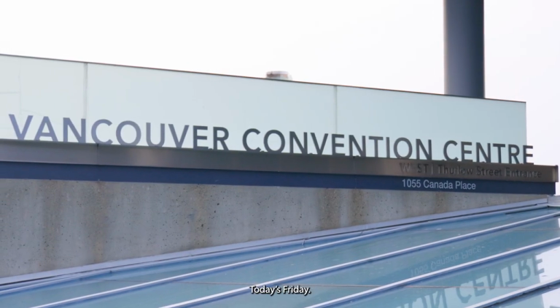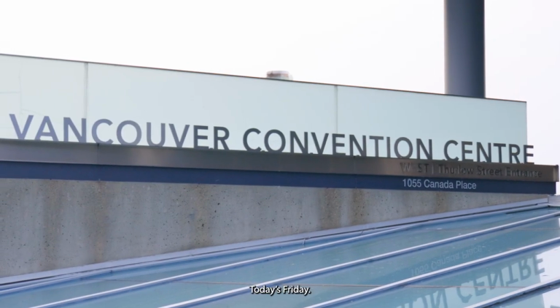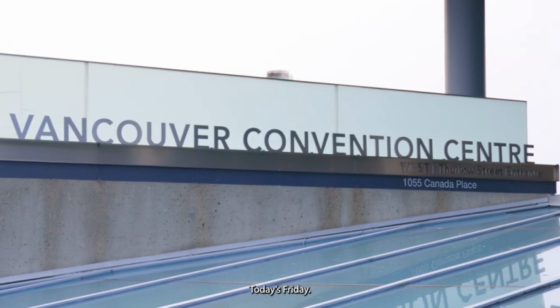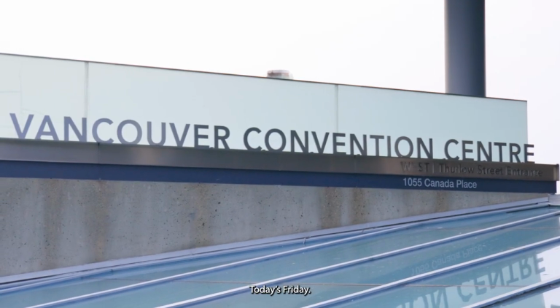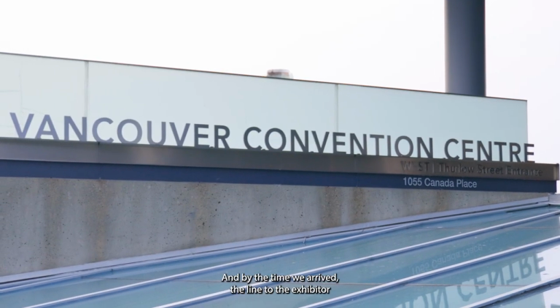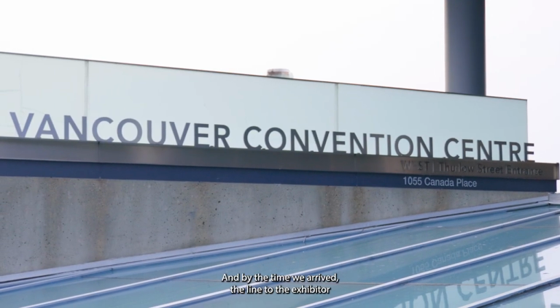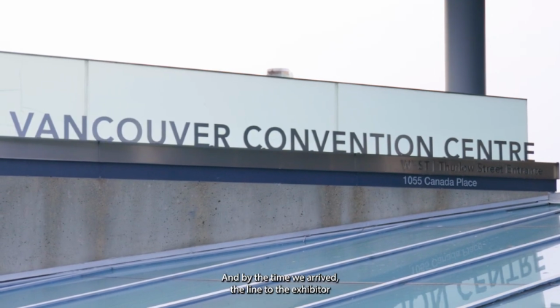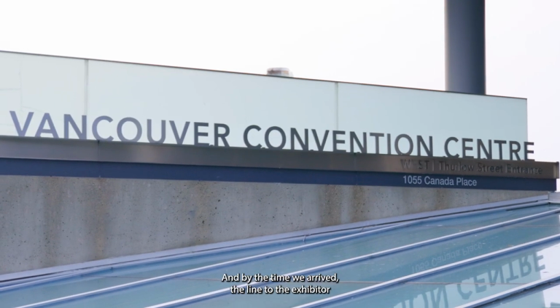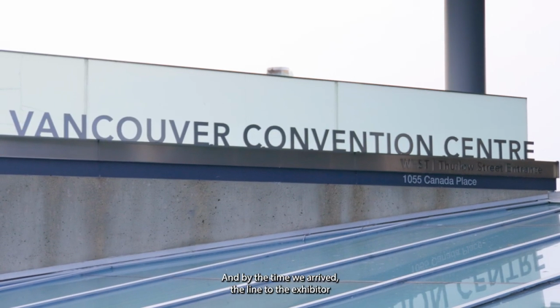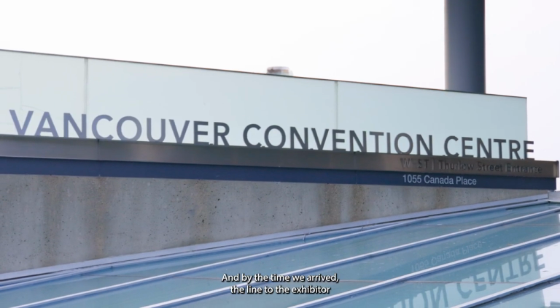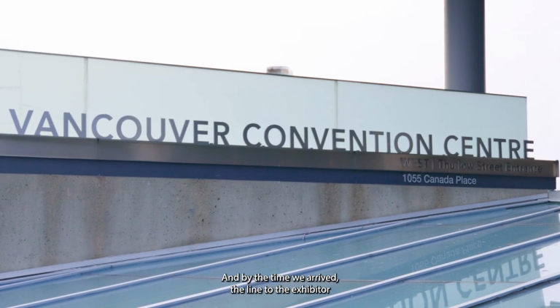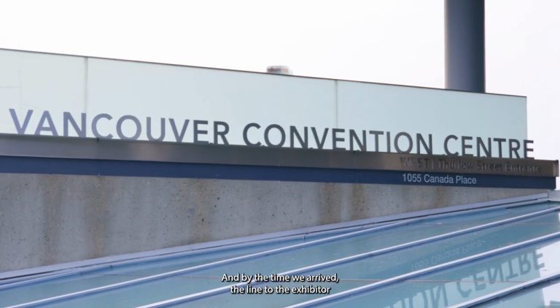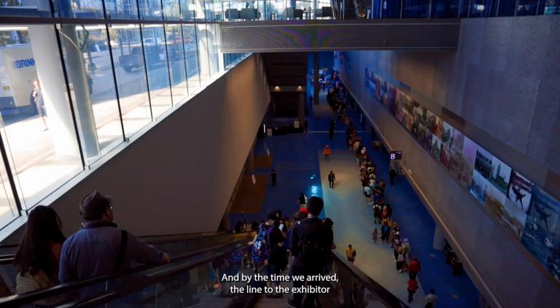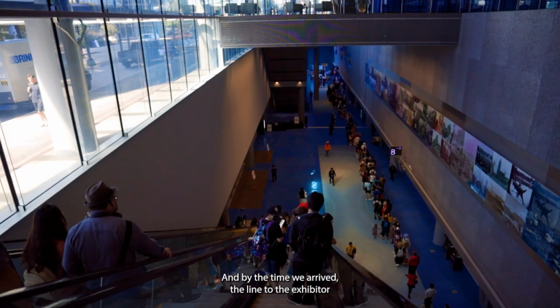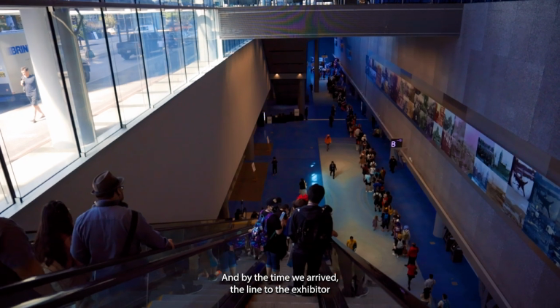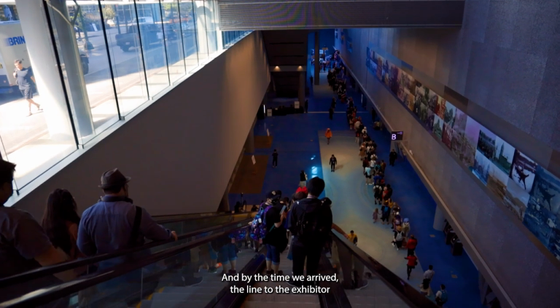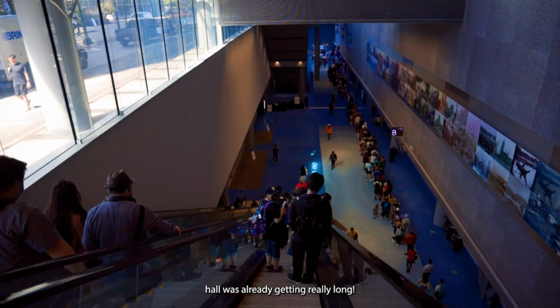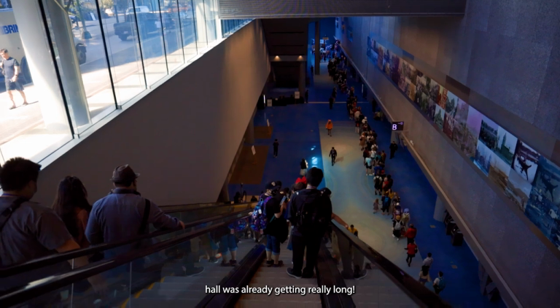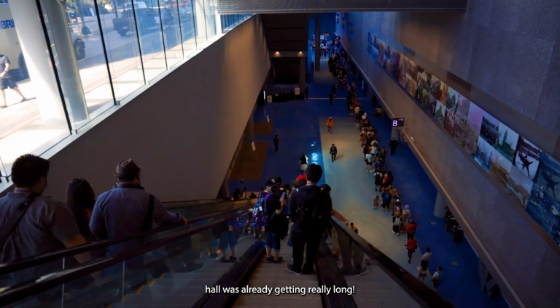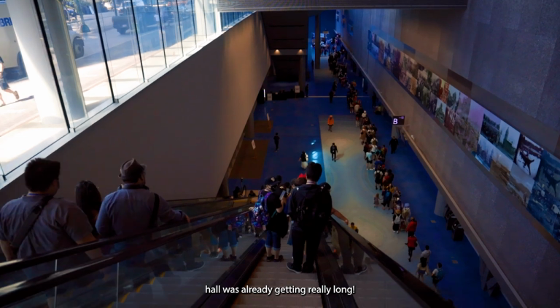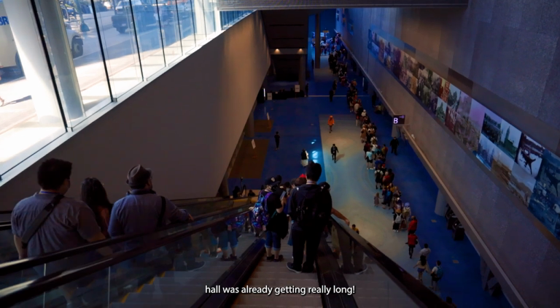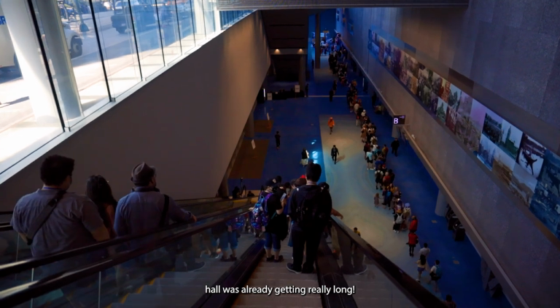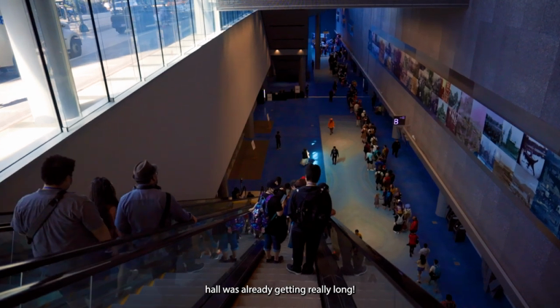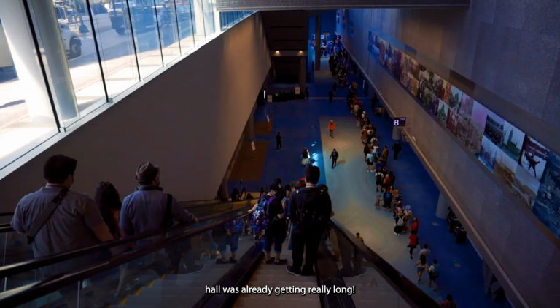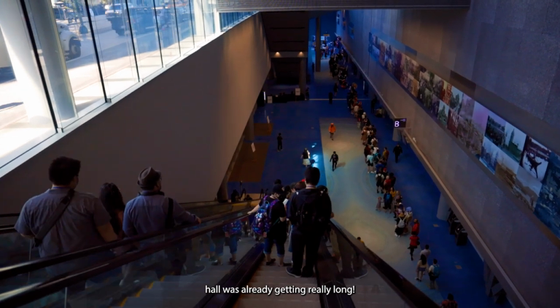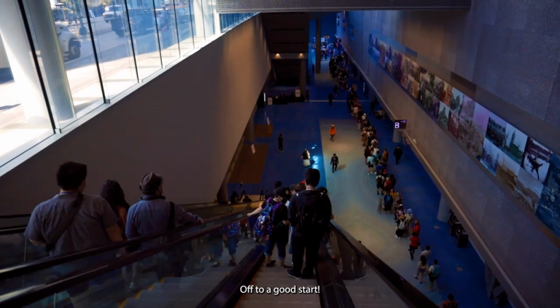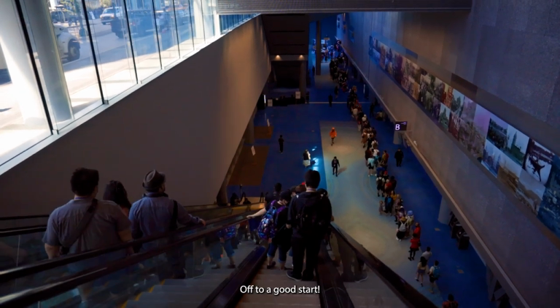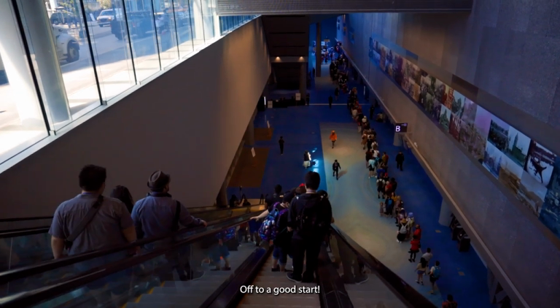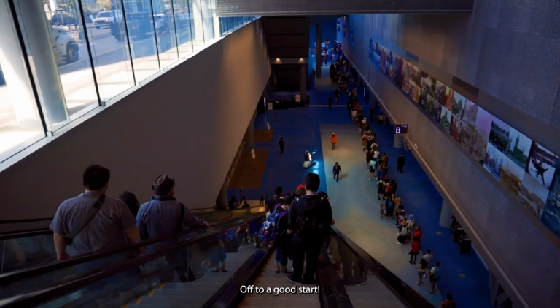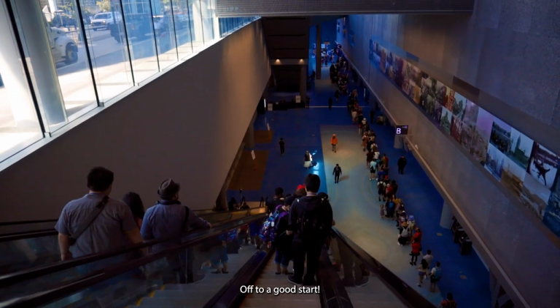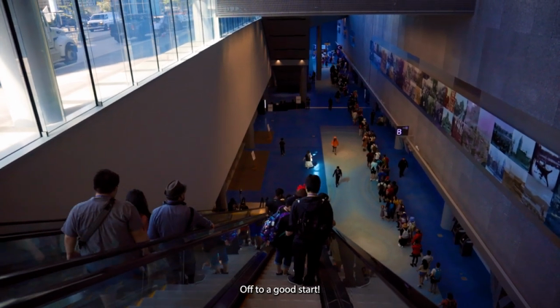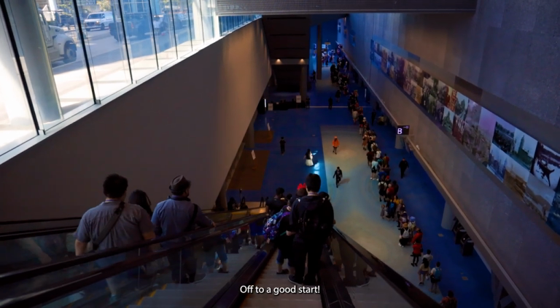Today is Friday and by the time we arrived, the line to the exhibitor hall was already getting really long. Off to a good start!